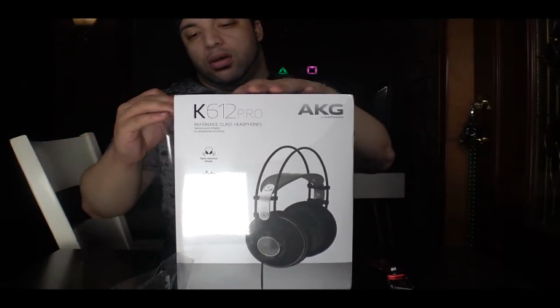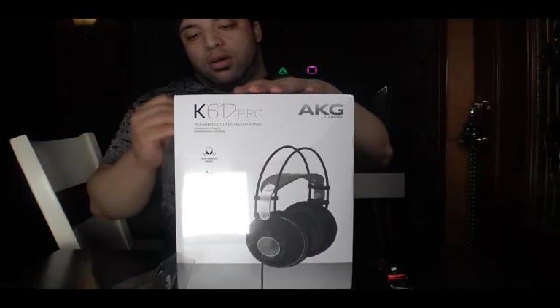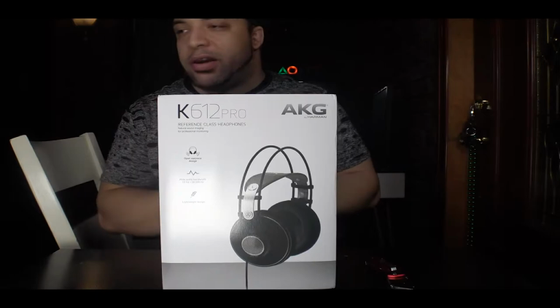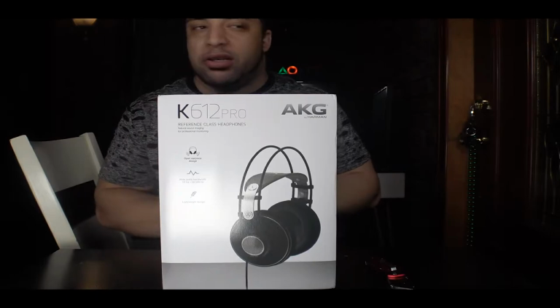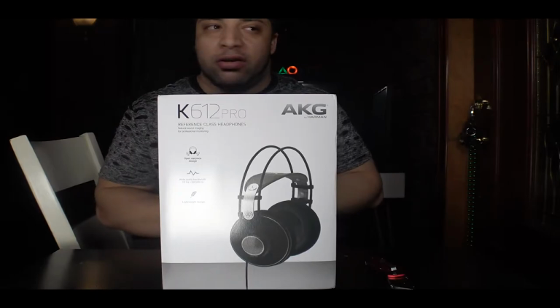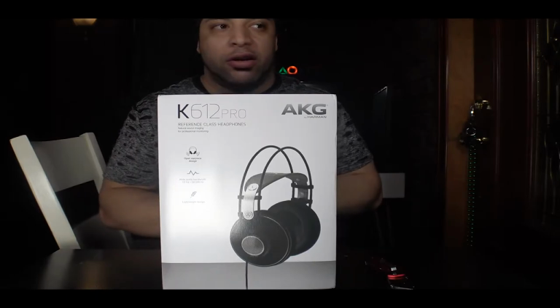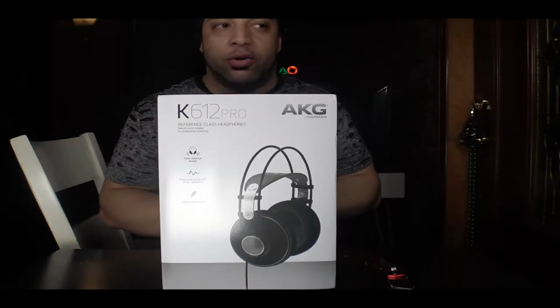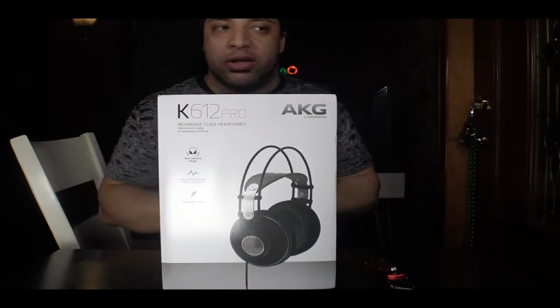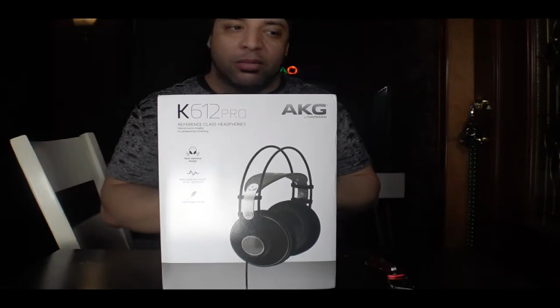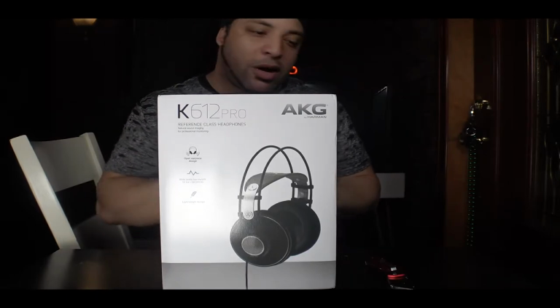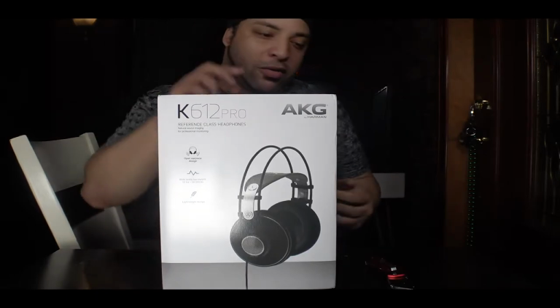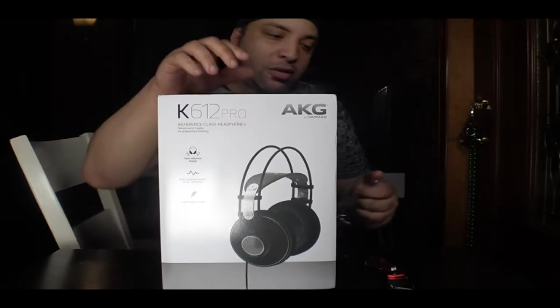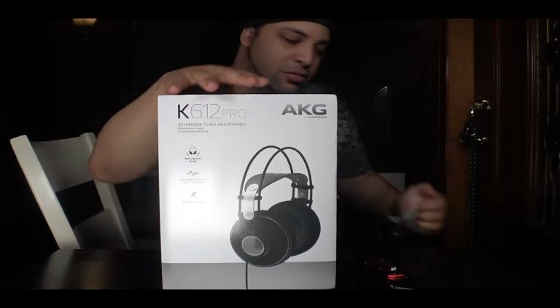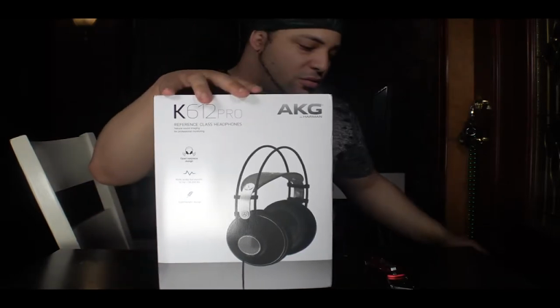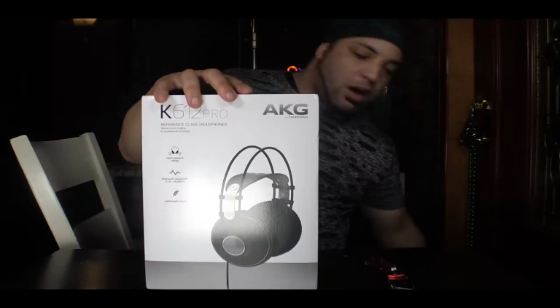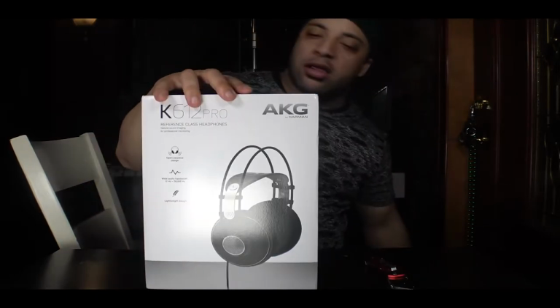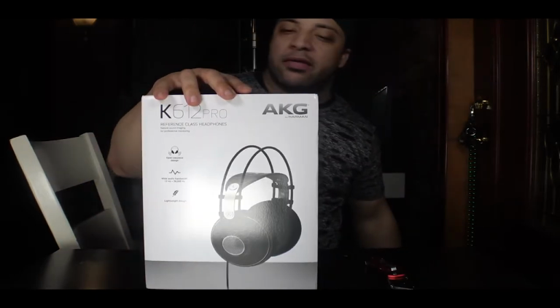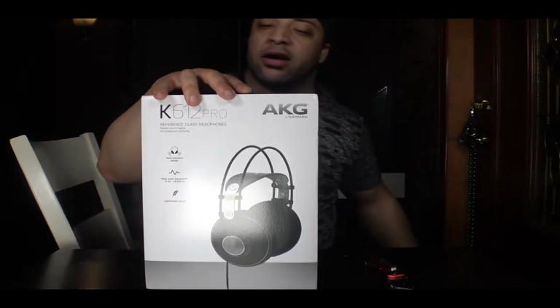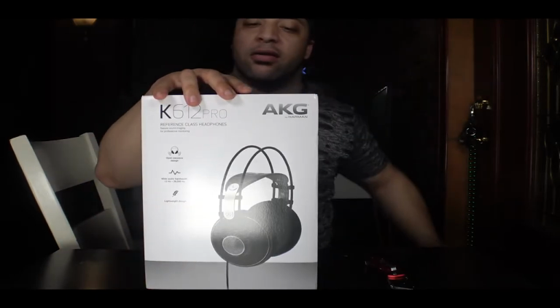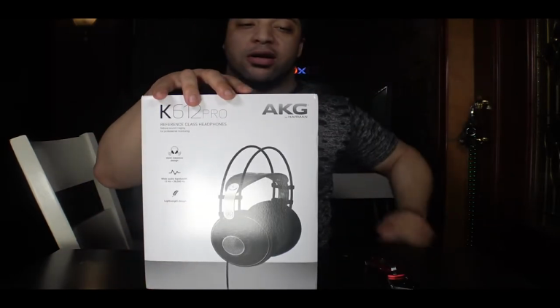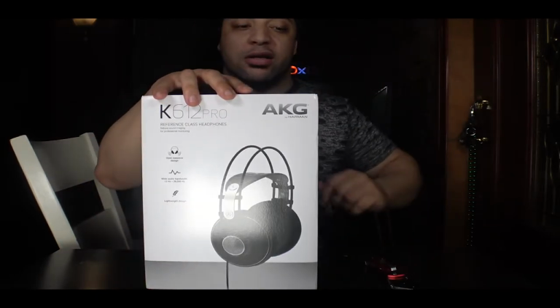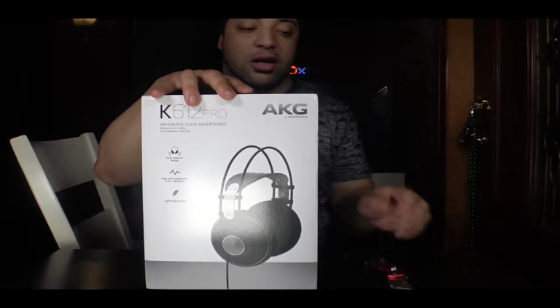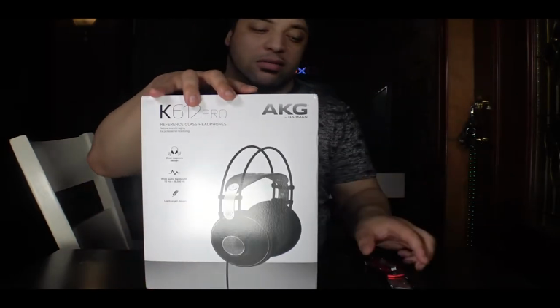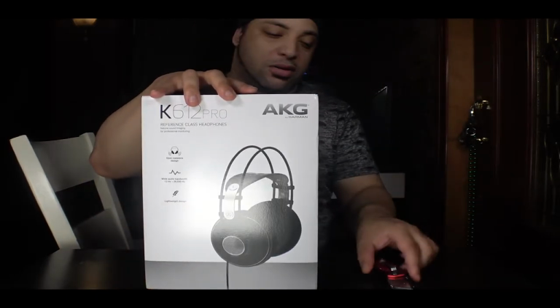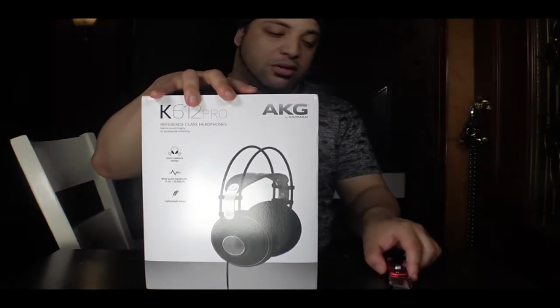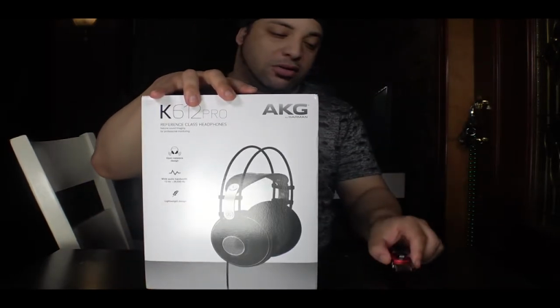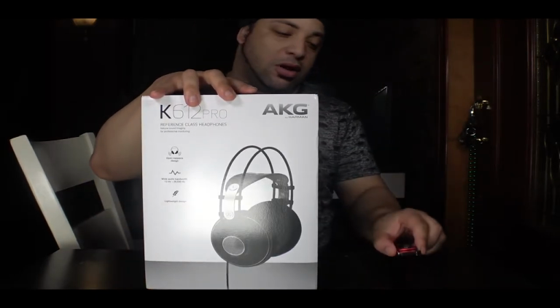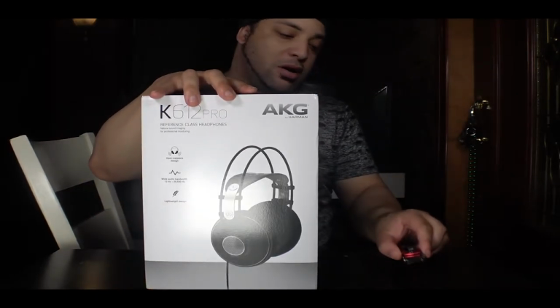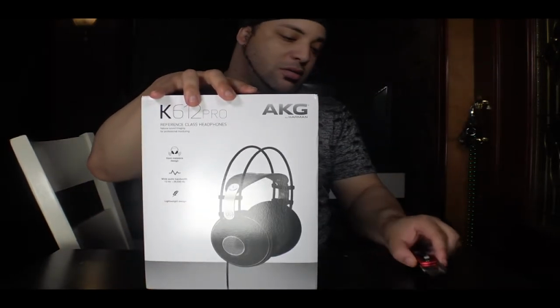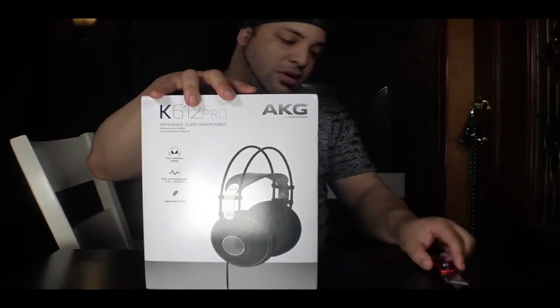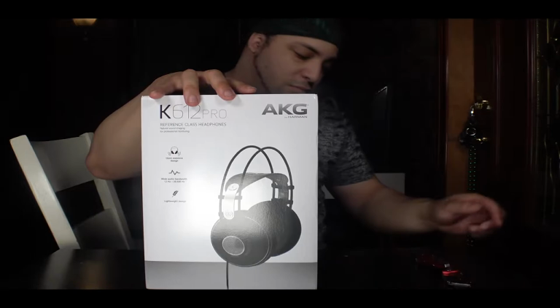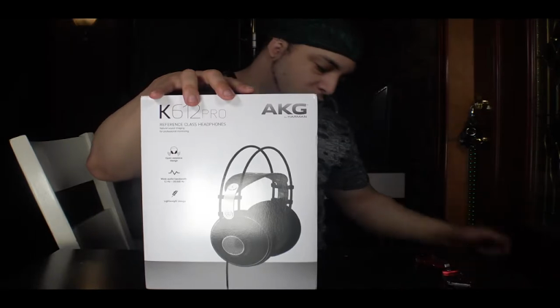If you guys hear any noise in the background, I got the fan going because it's like seriously hot.